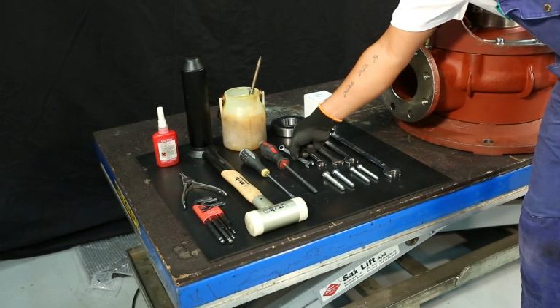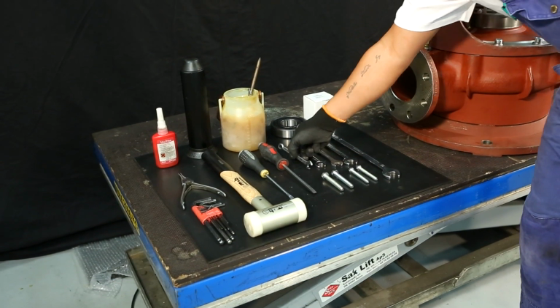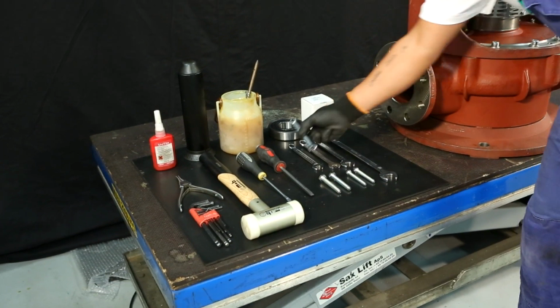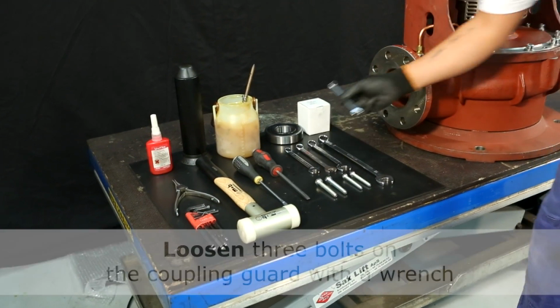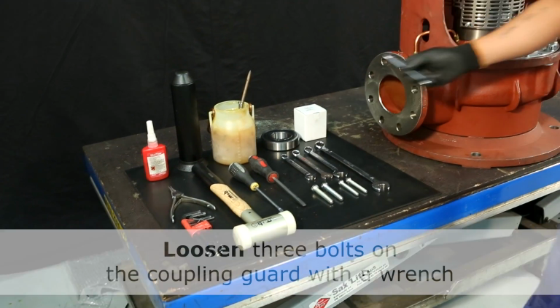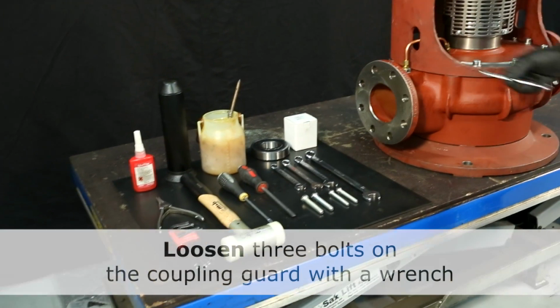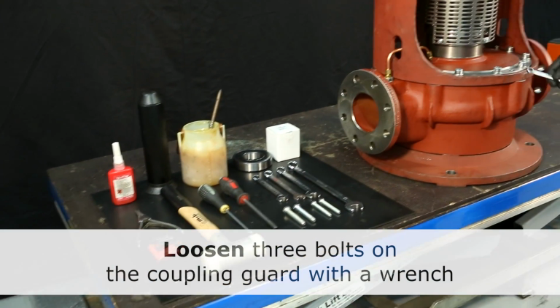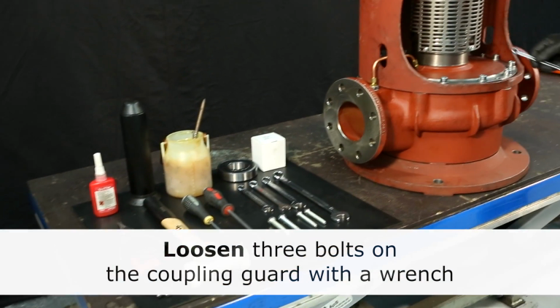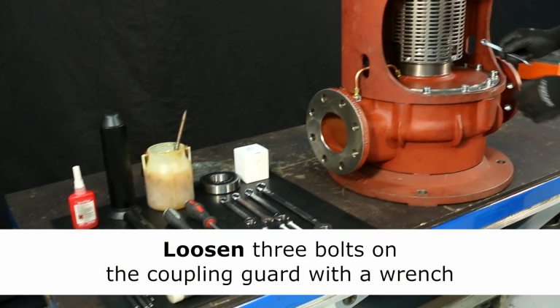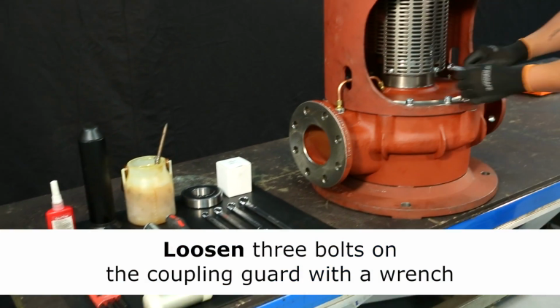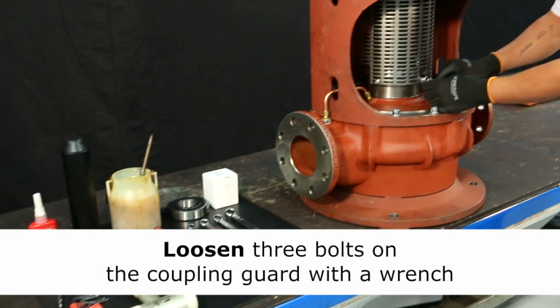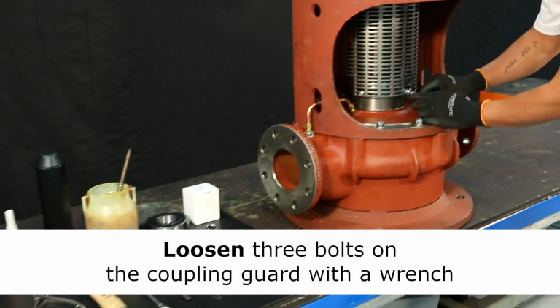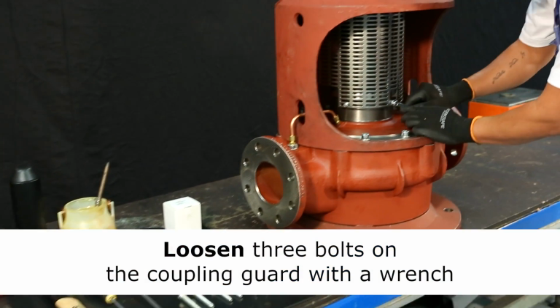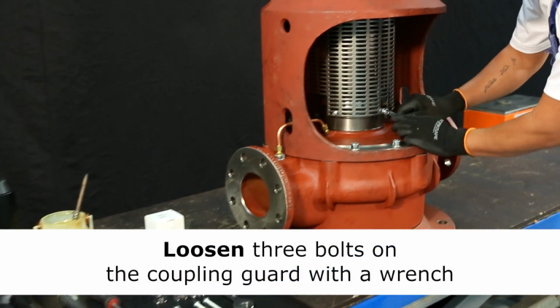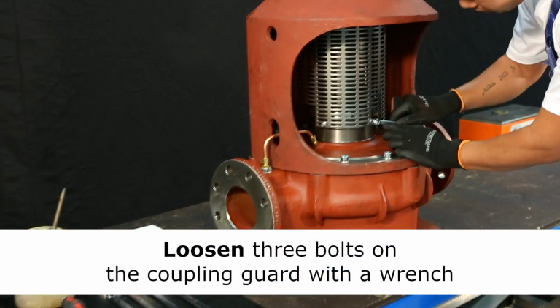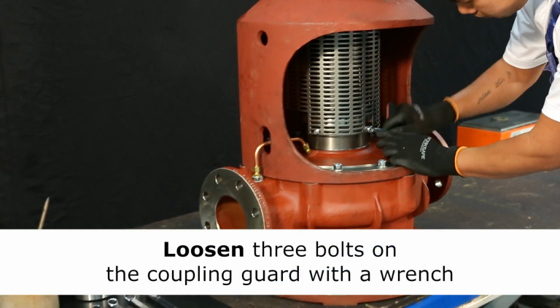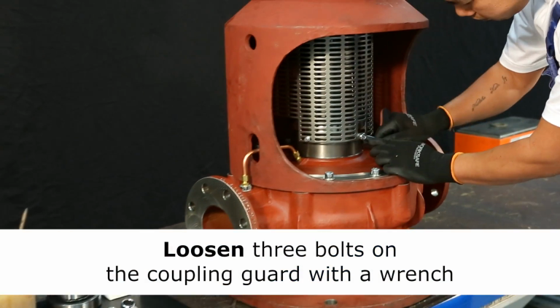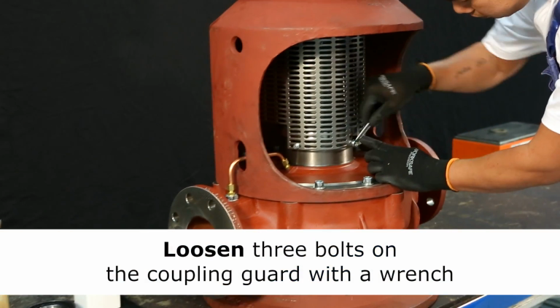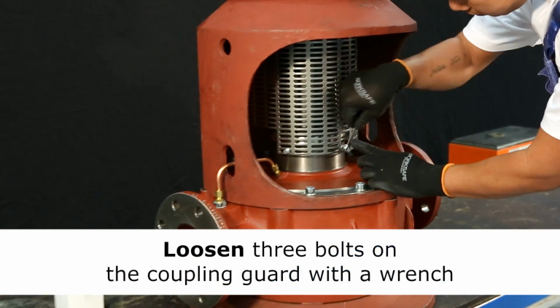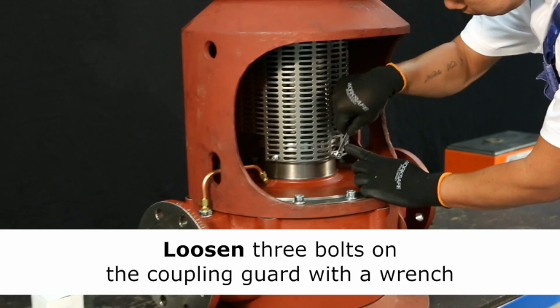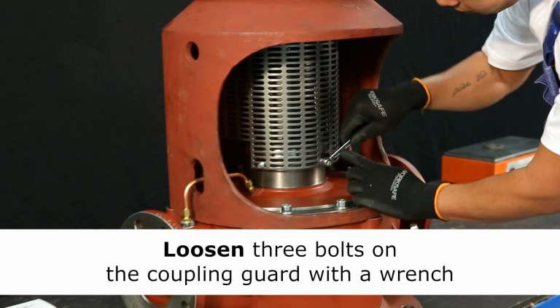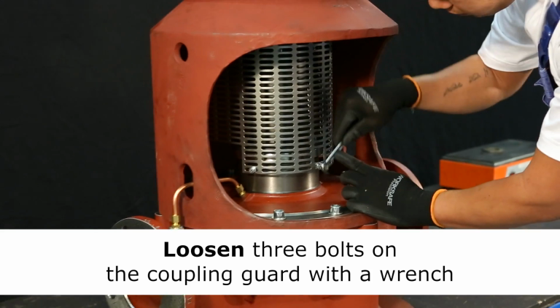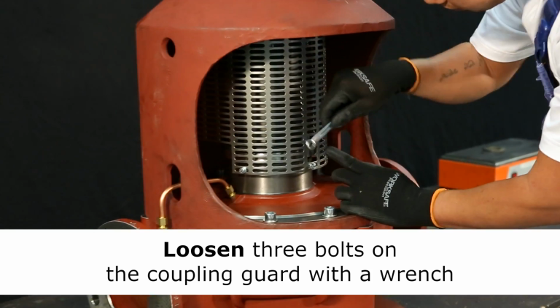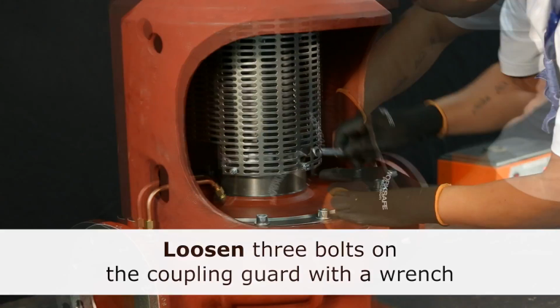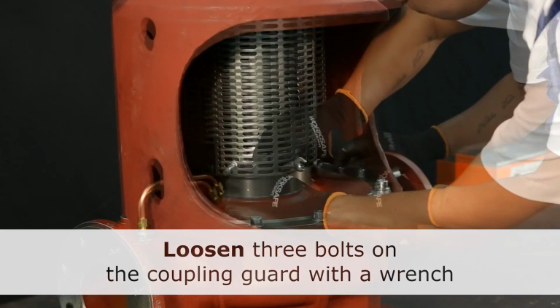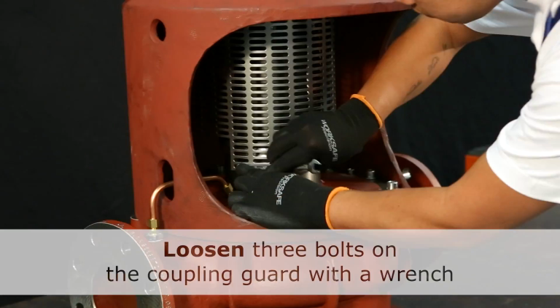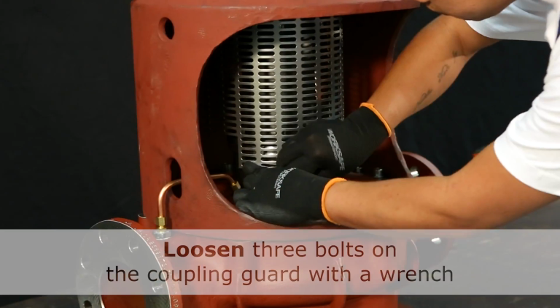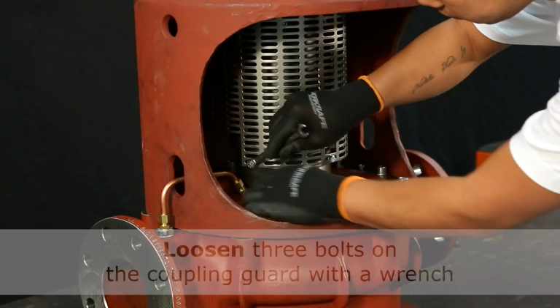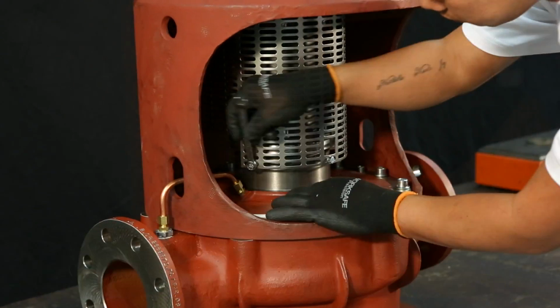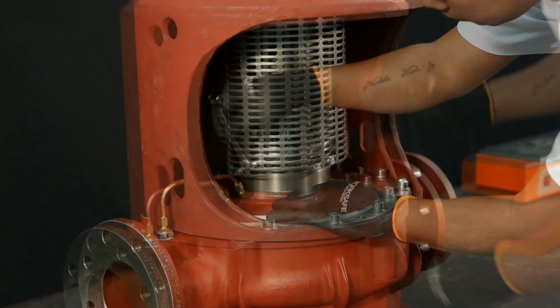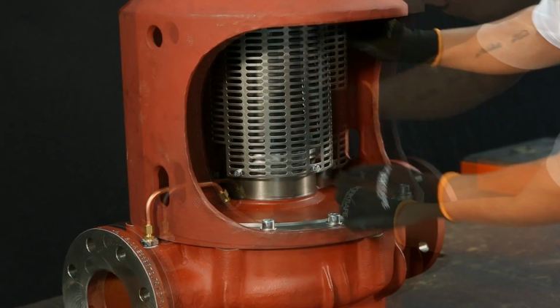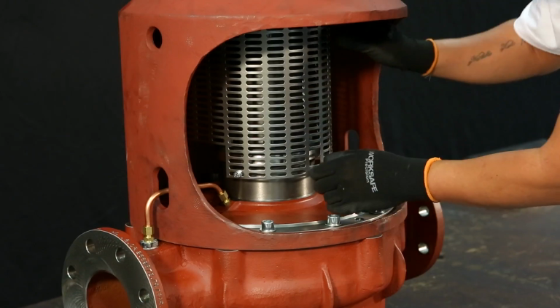First you have to remove the coupling guard. This can be done after unscrewing the three bolts.